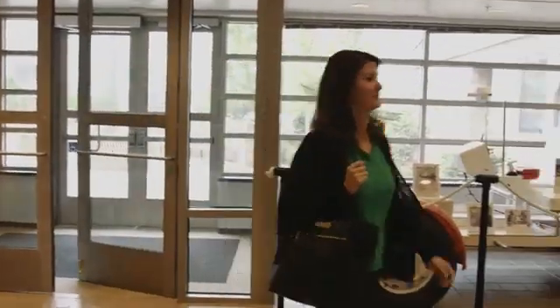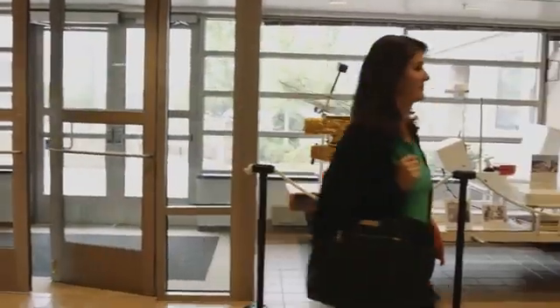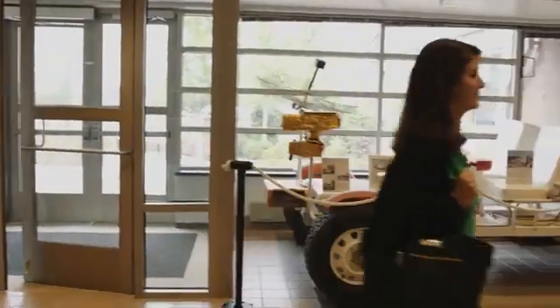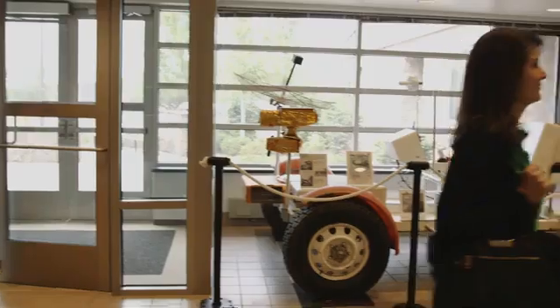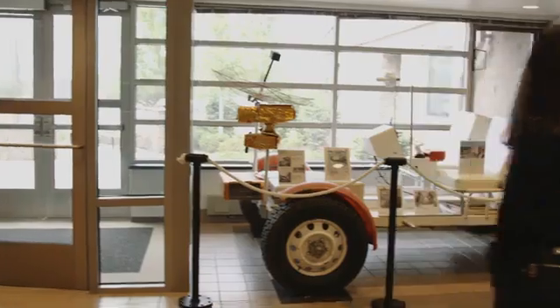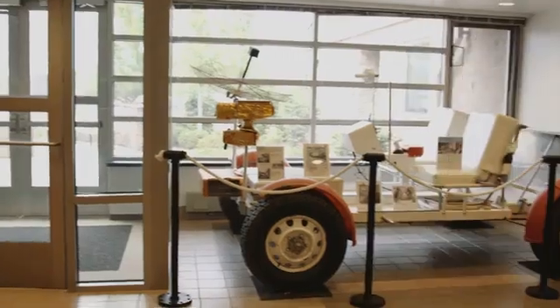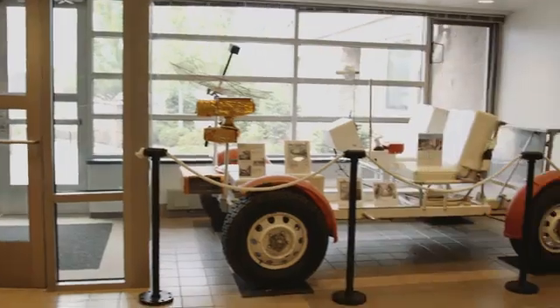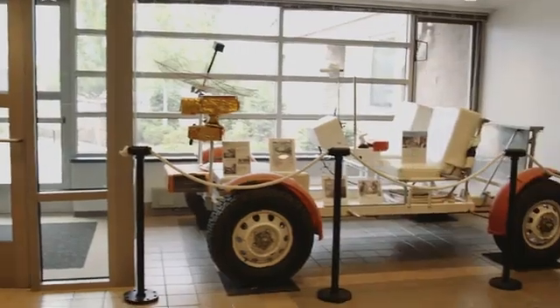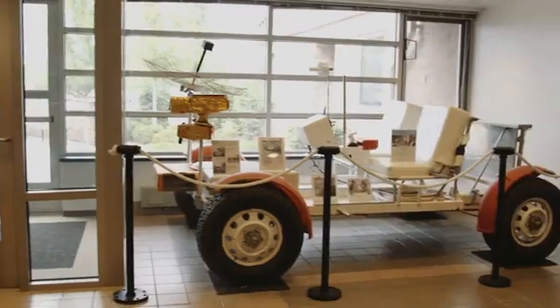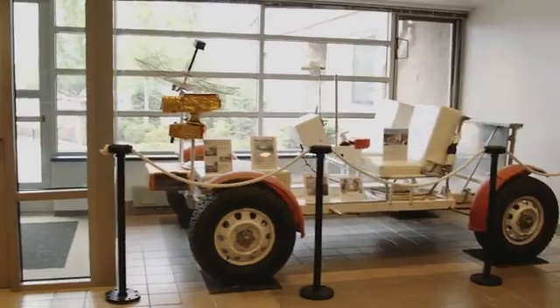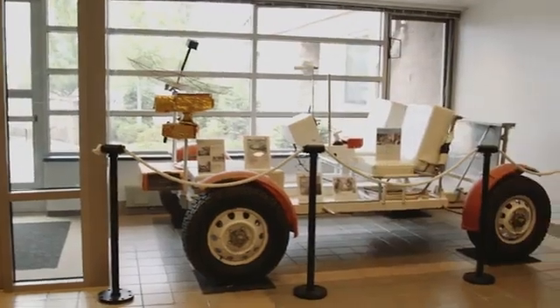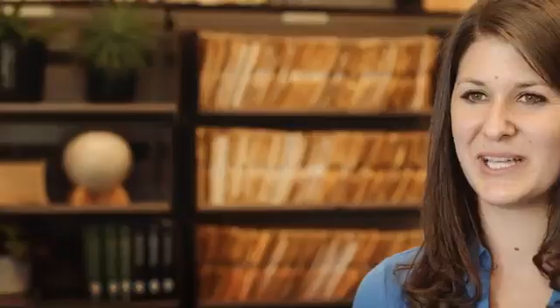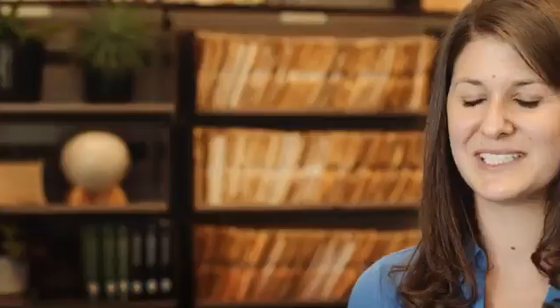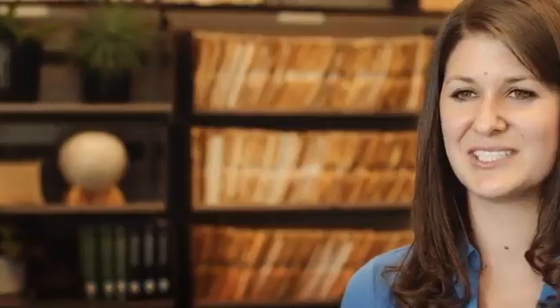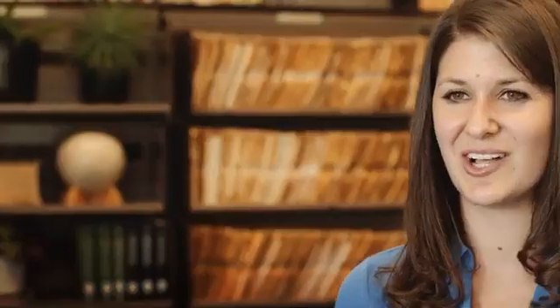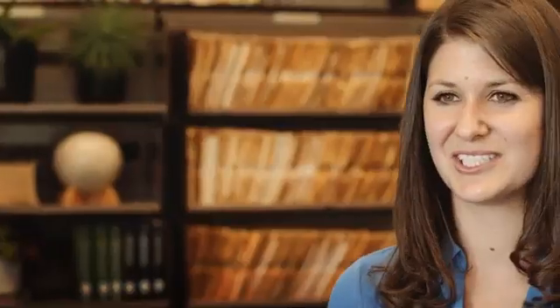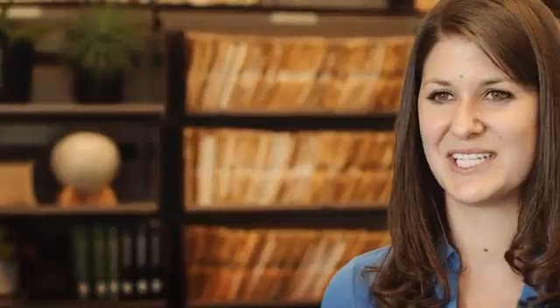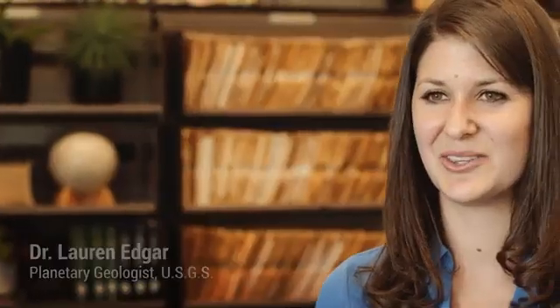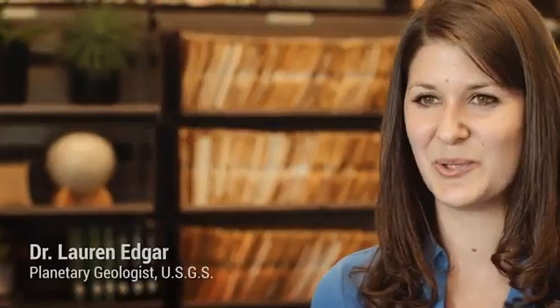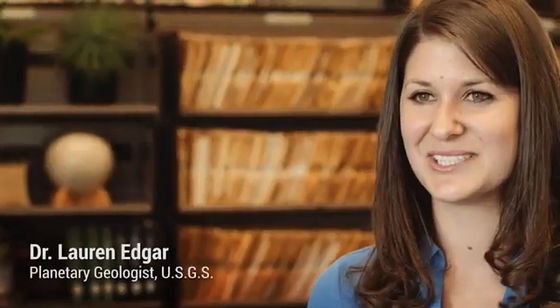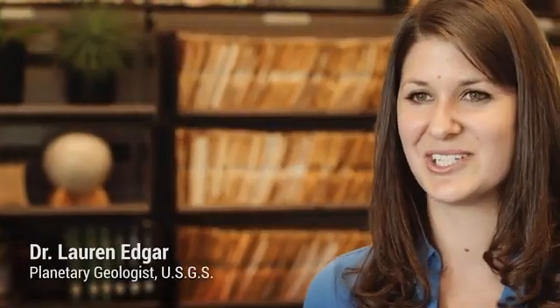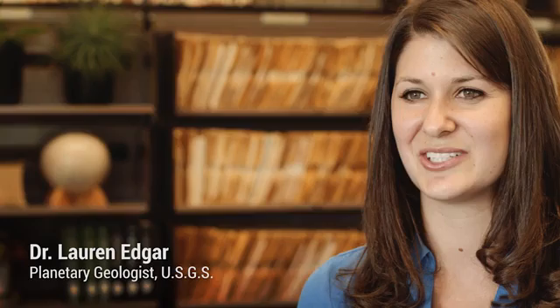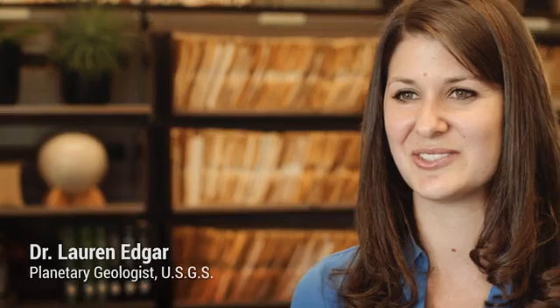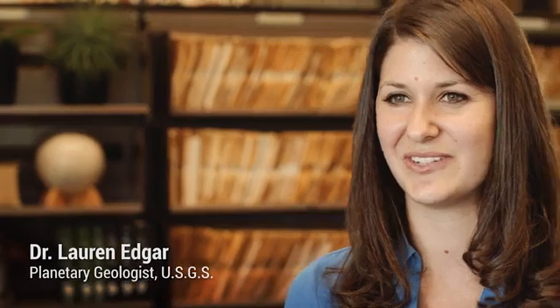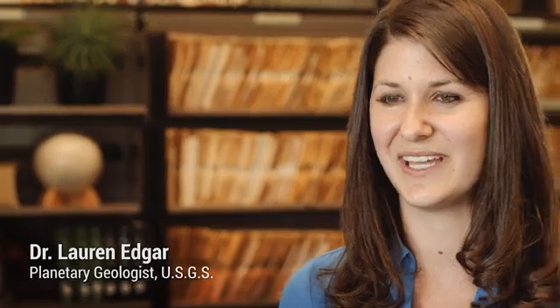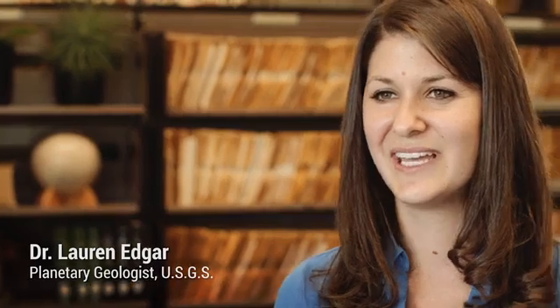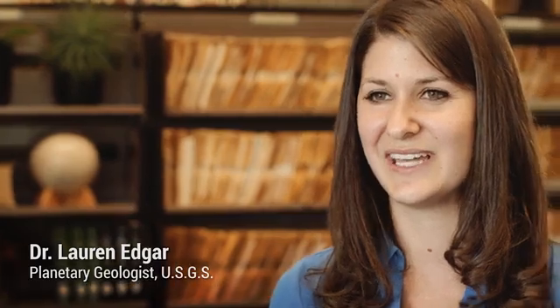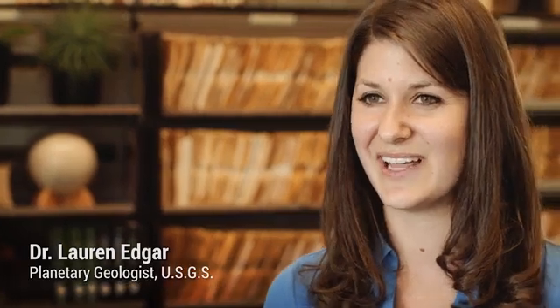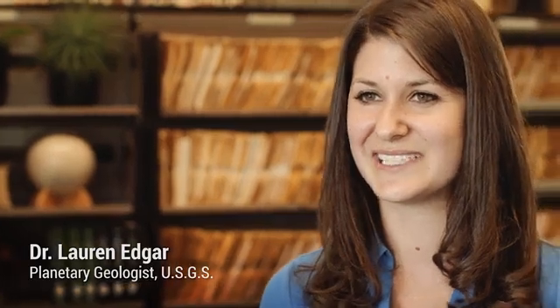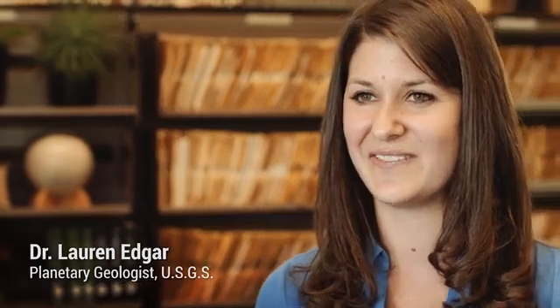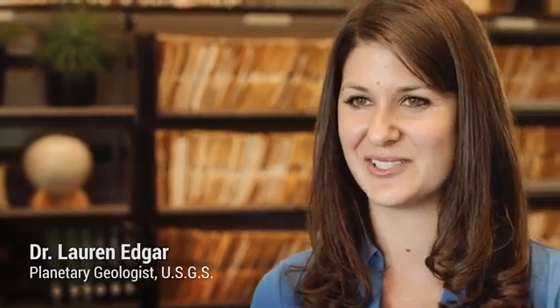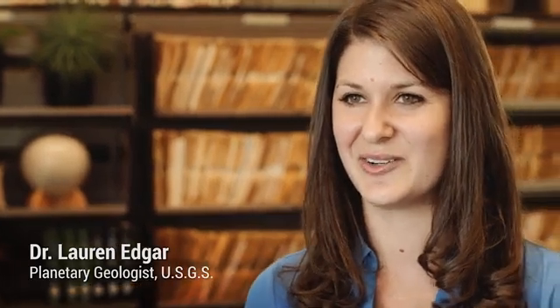My name is Dr. Lauren Edgar, and I'm a planetary geologist here at the U.S. Geological Survey in Flagstaff, Arizona.